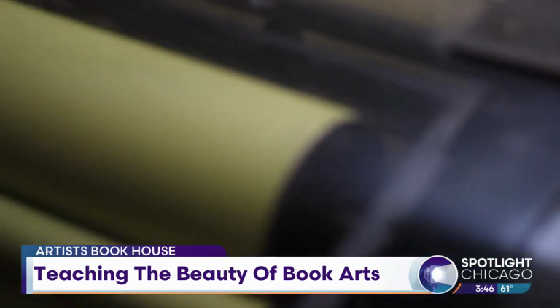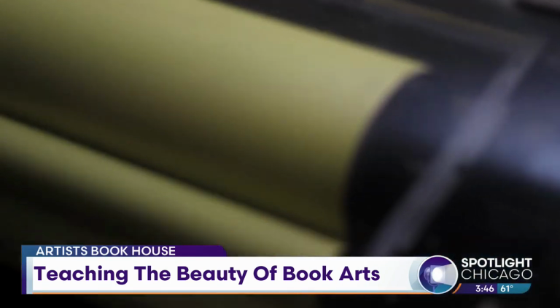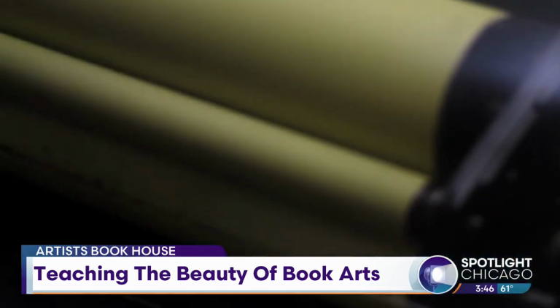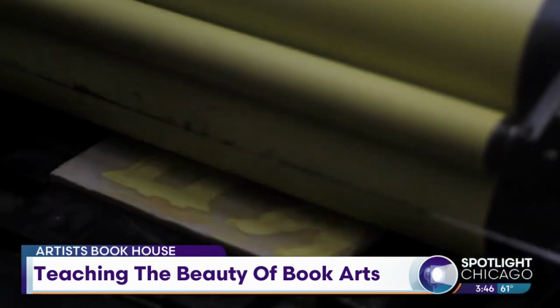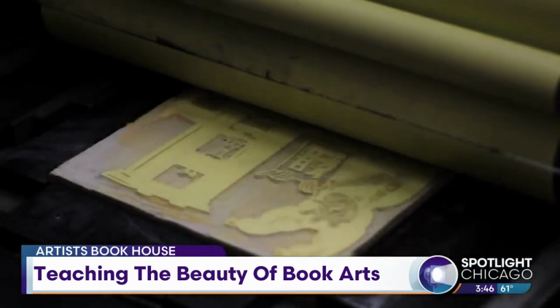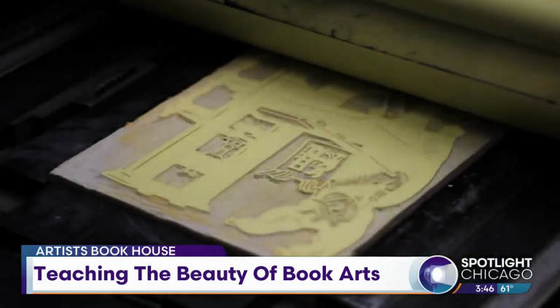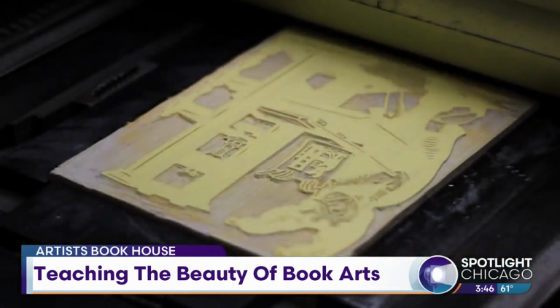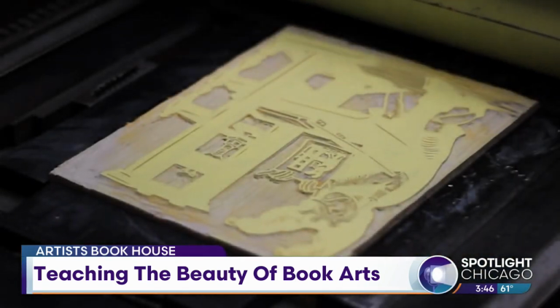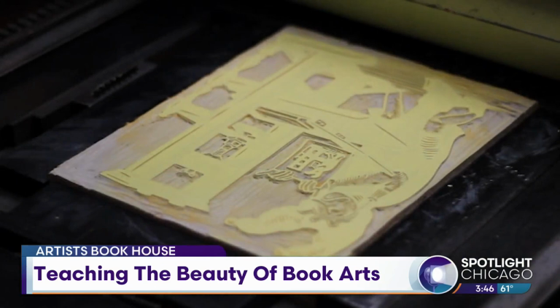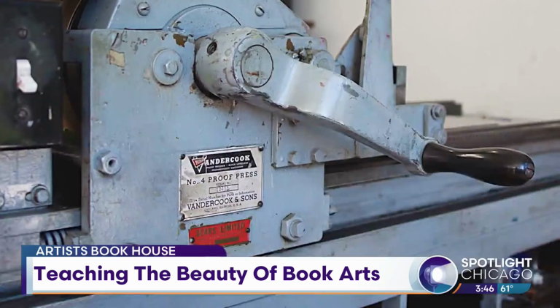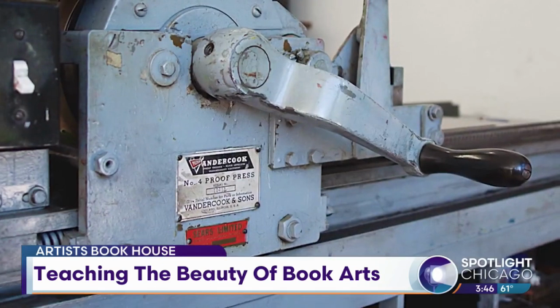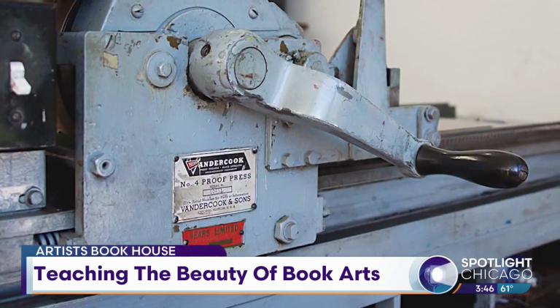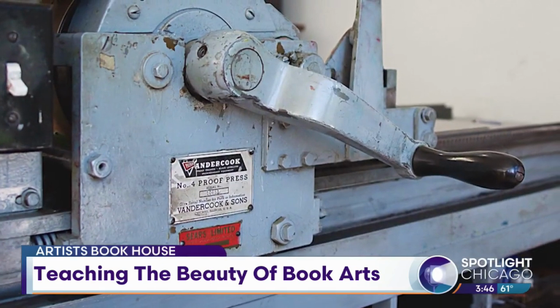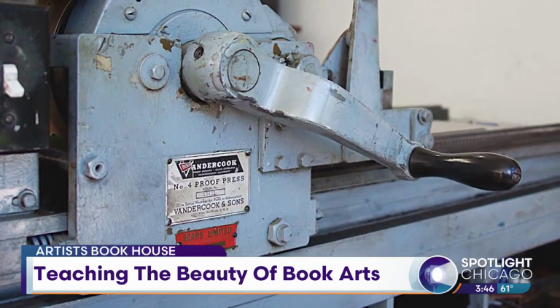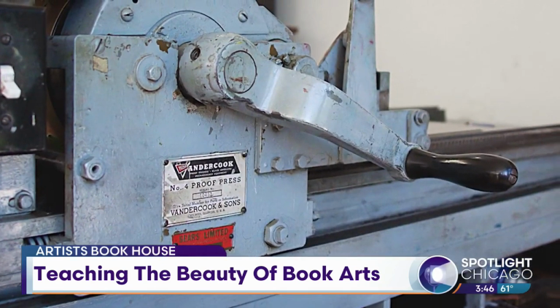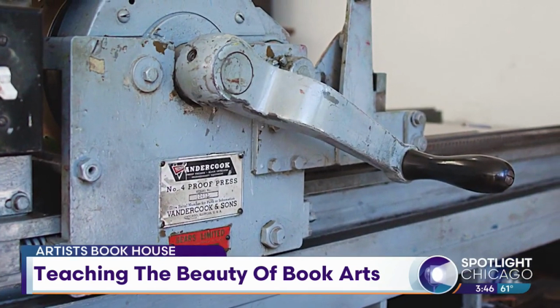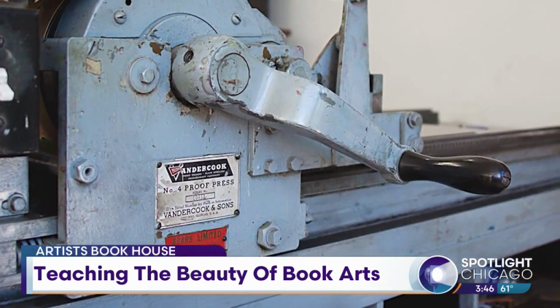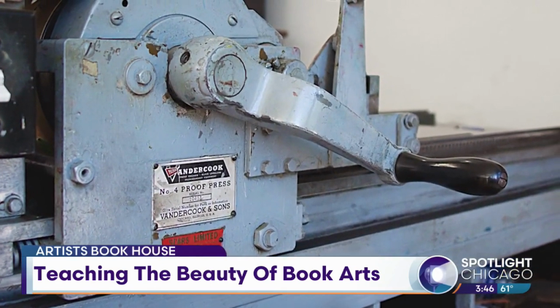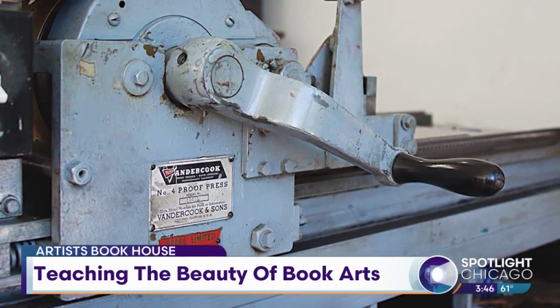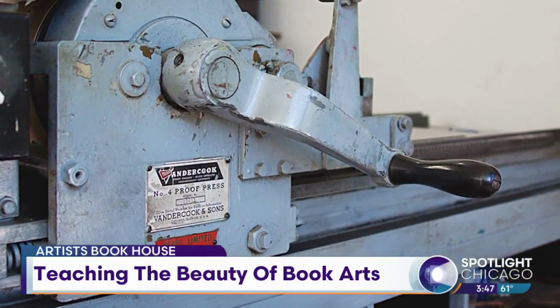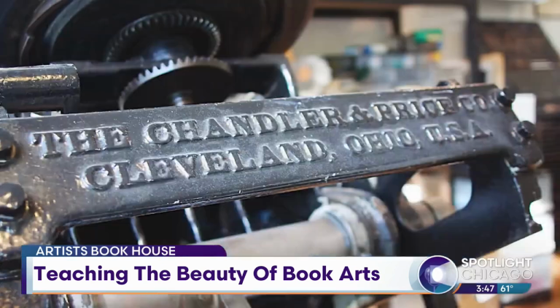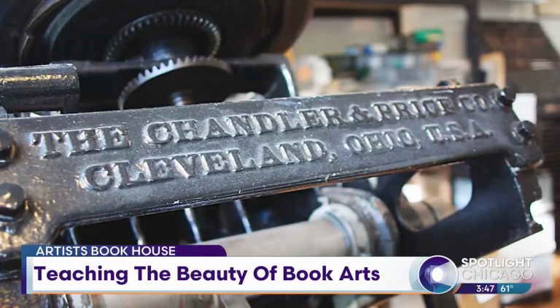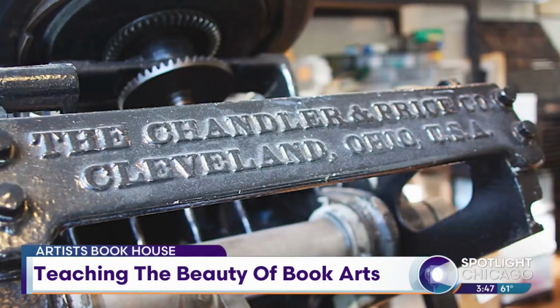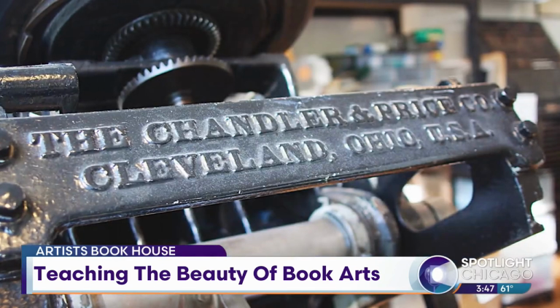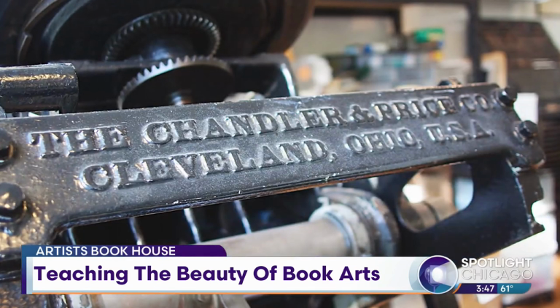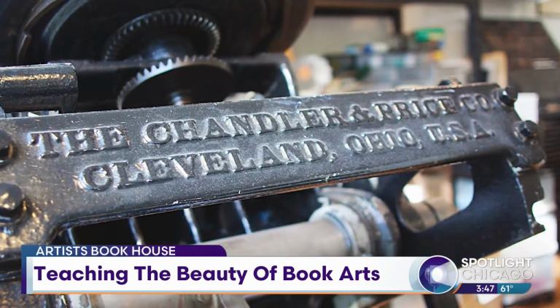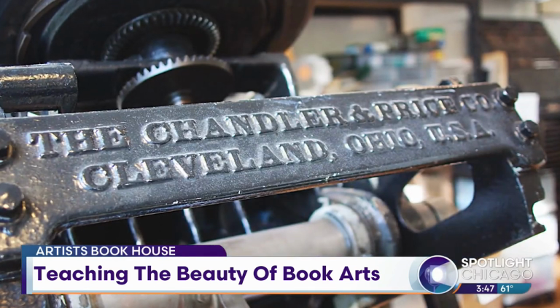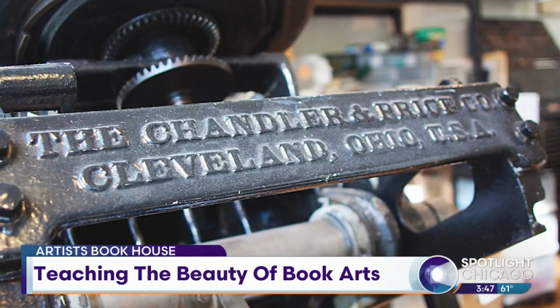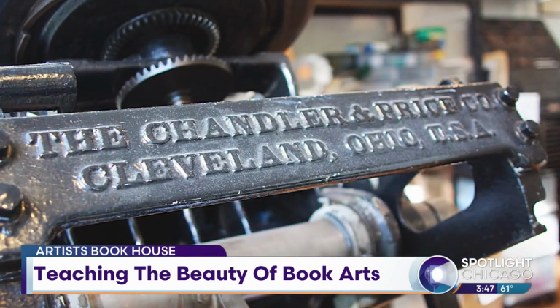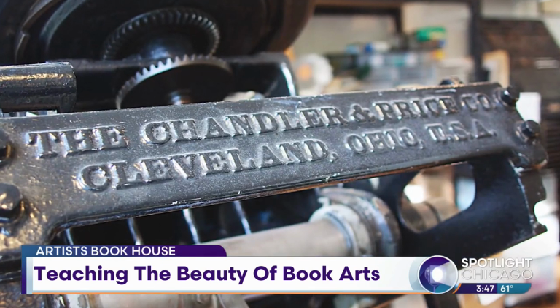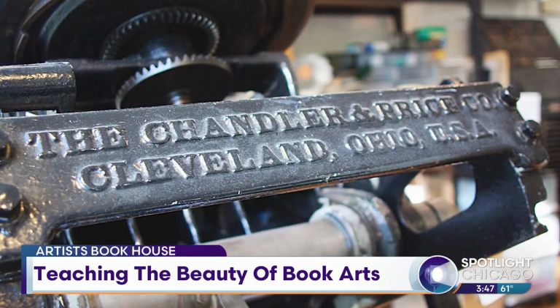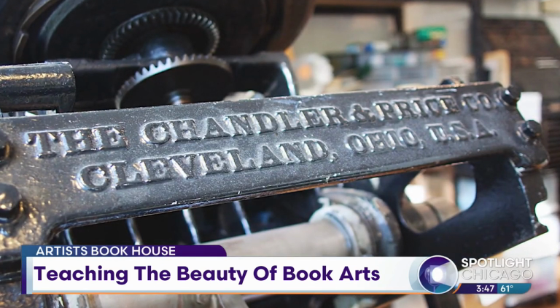Why do you think we don't have a bookbinding hub in Chicago? Things just shift. We're just ready to find a new one — that's what we're going to focus on.